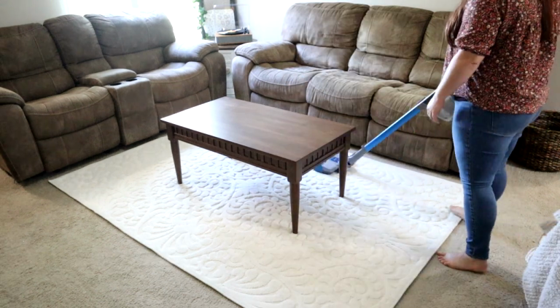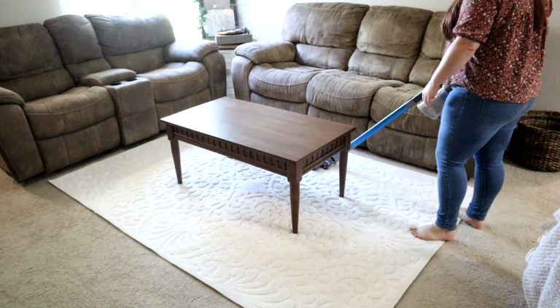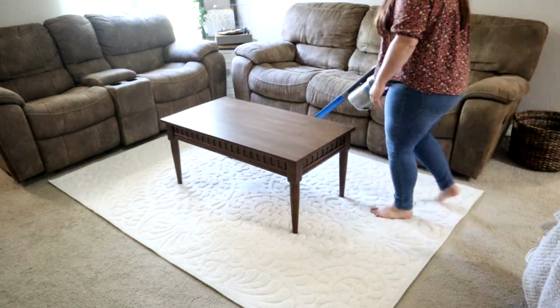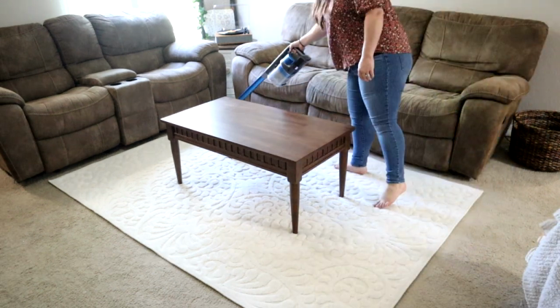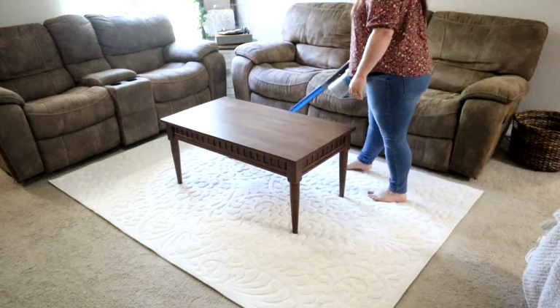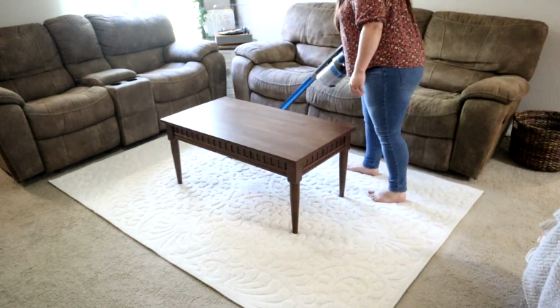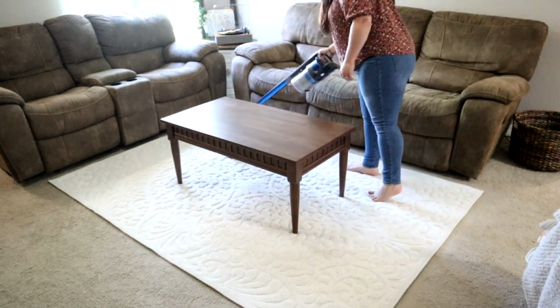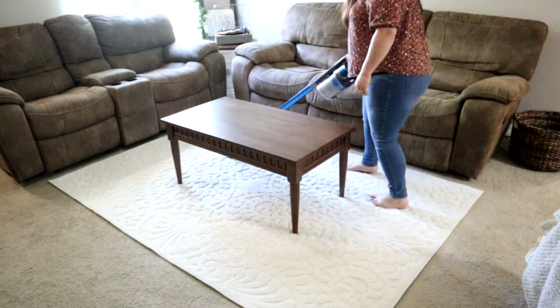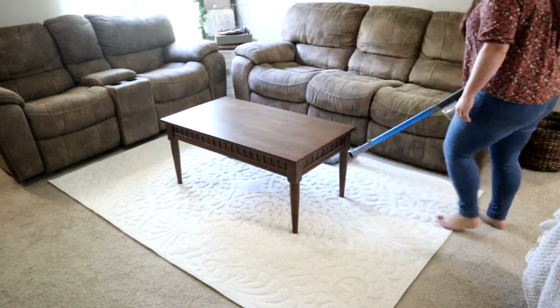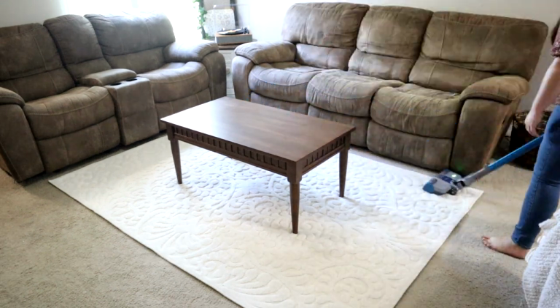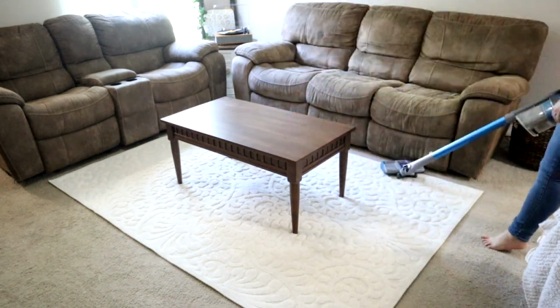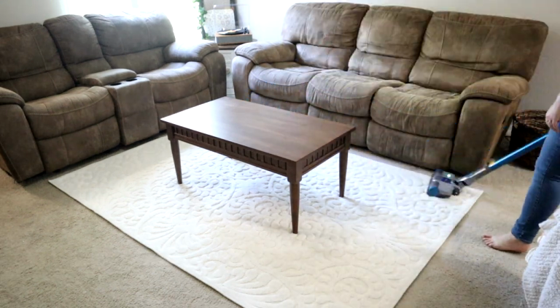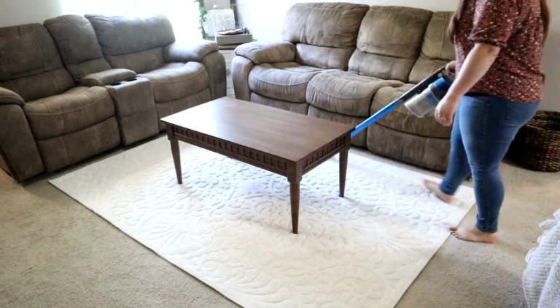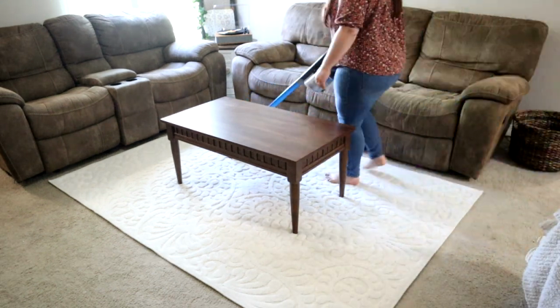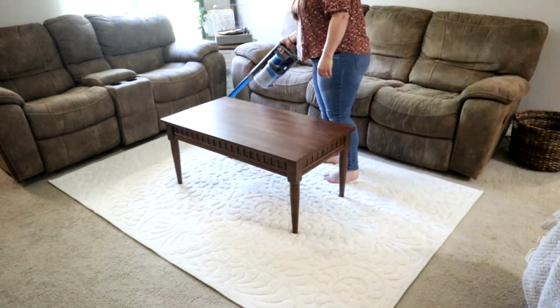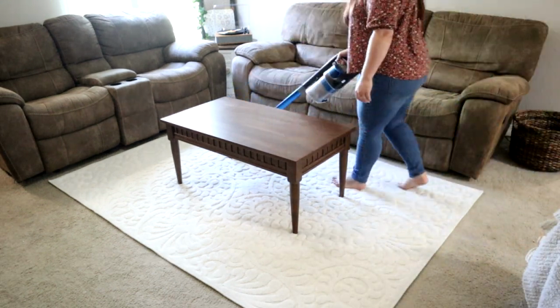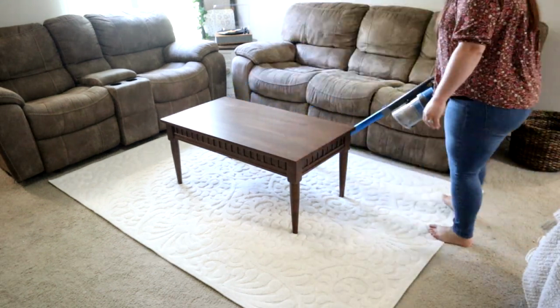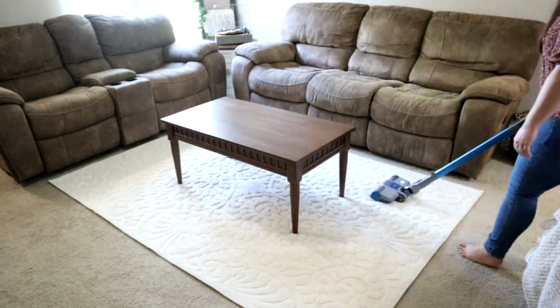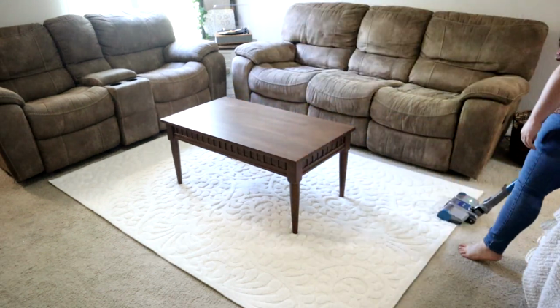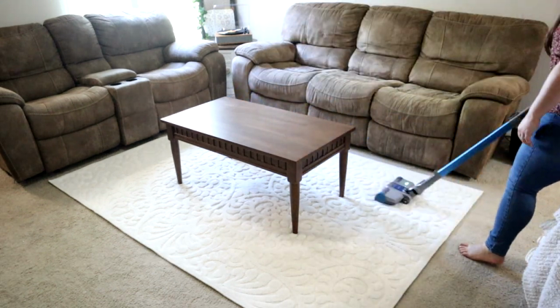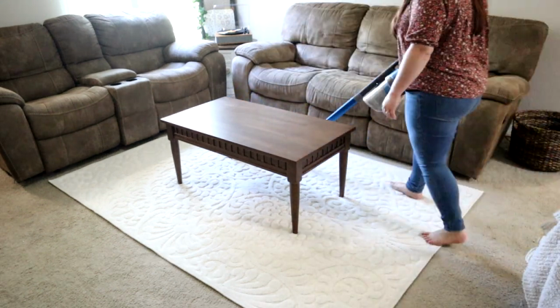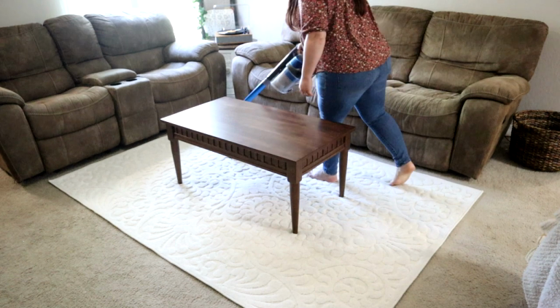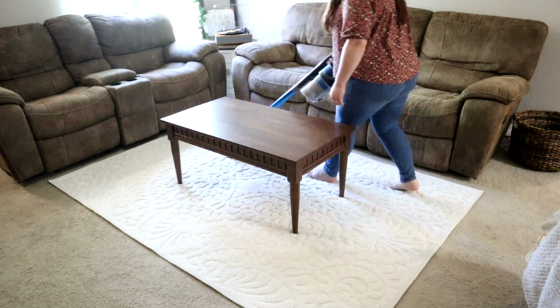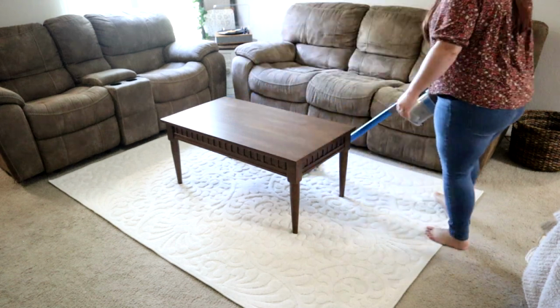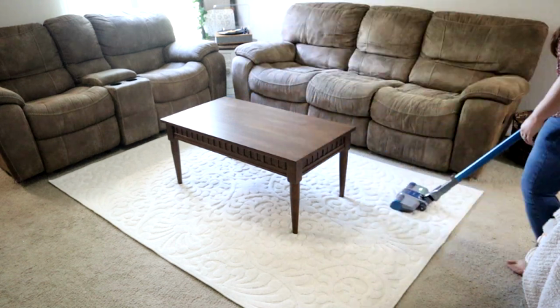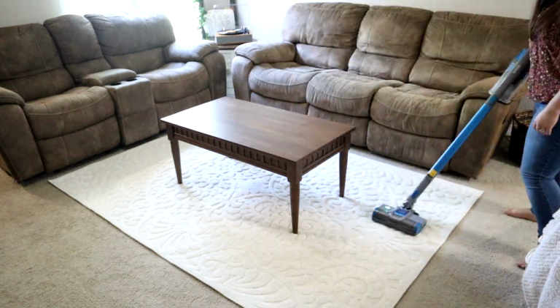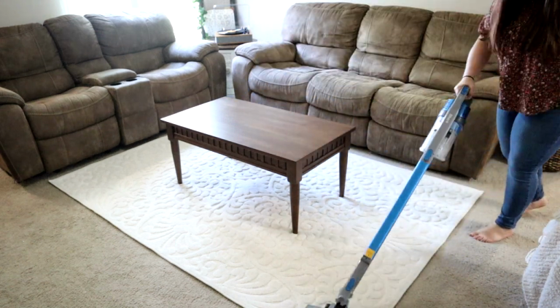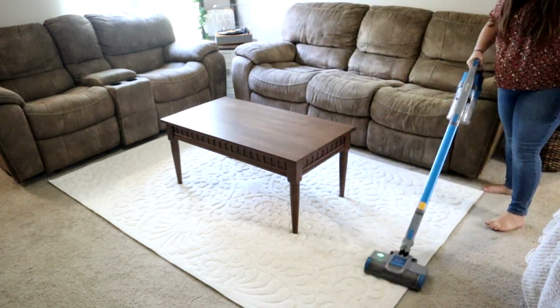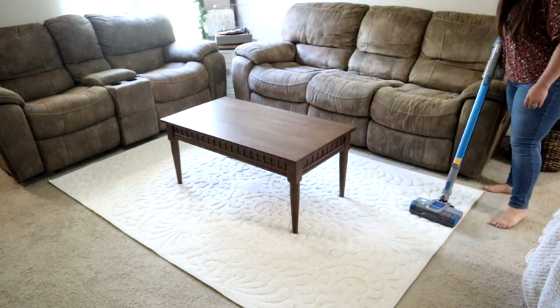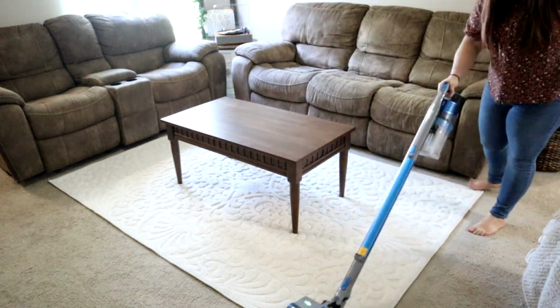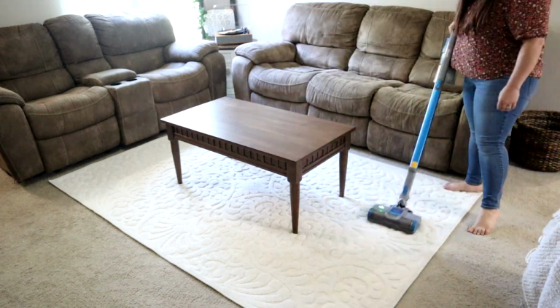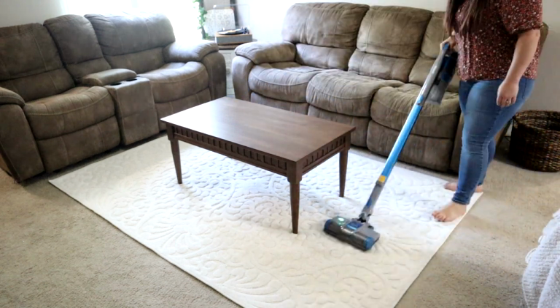Now I'm just vacuuming up, getting the floor all cleaned, and then I'll start decorating over here before I clean the other side of the living room.